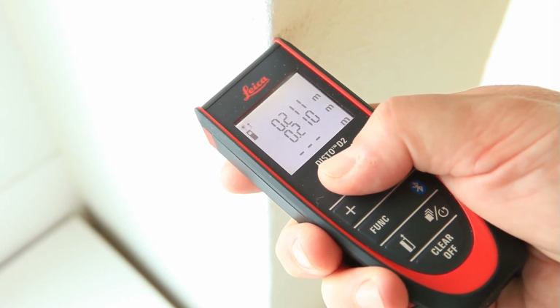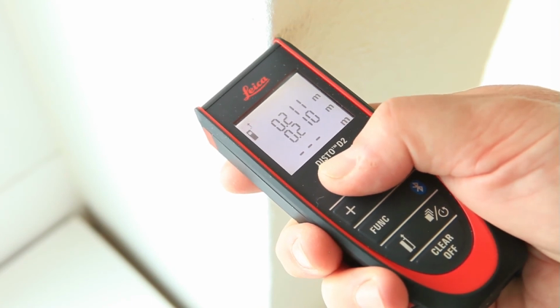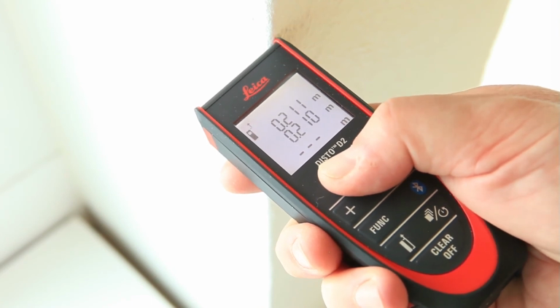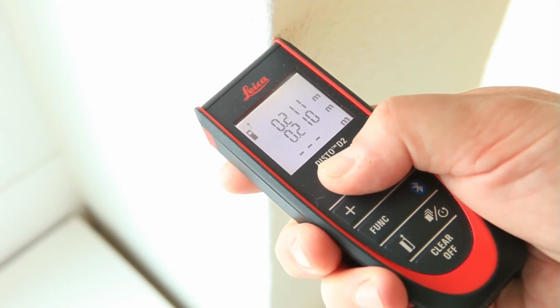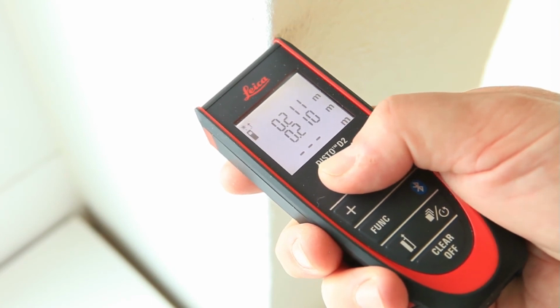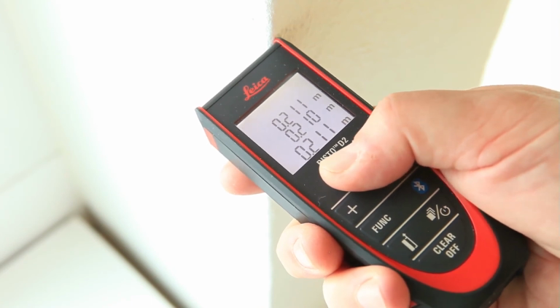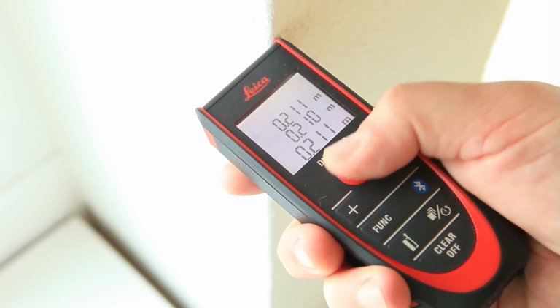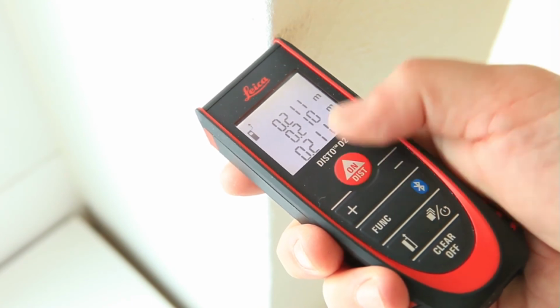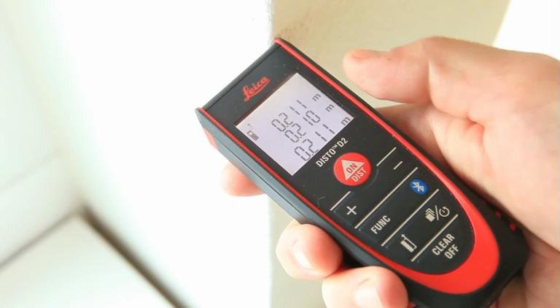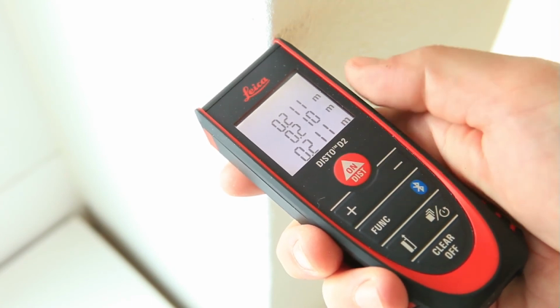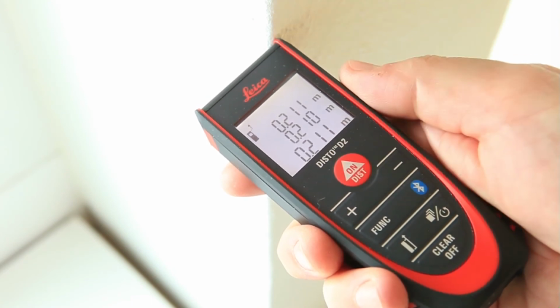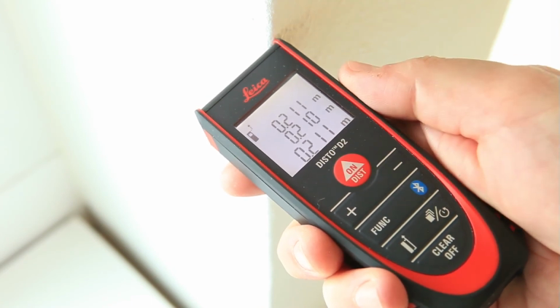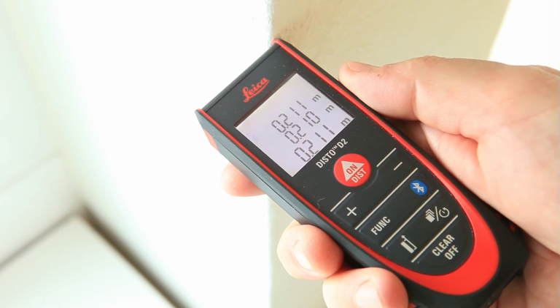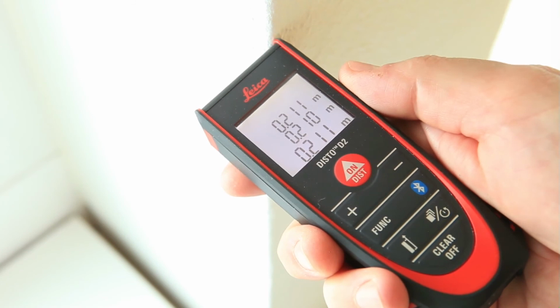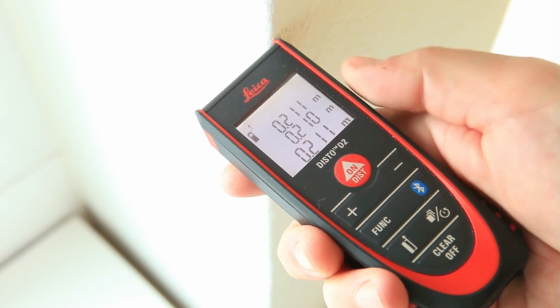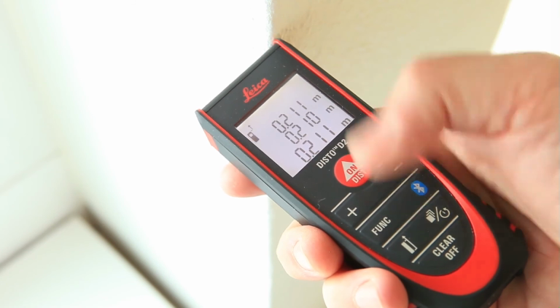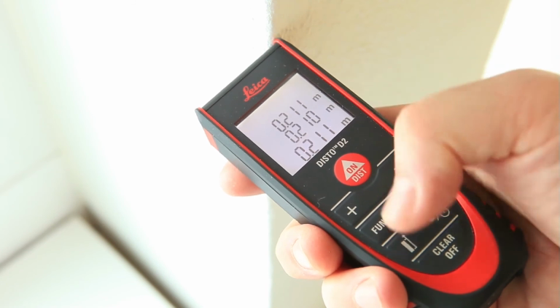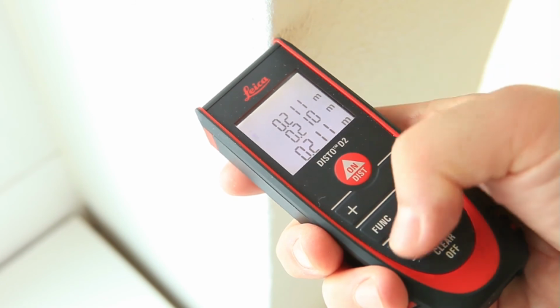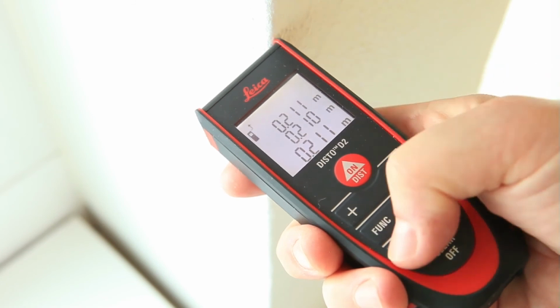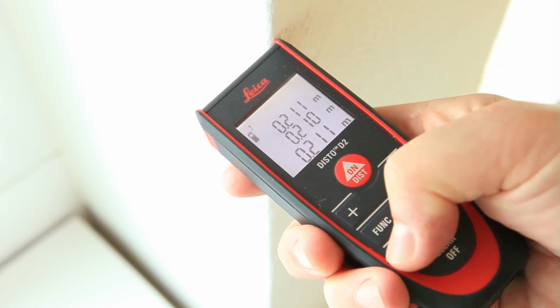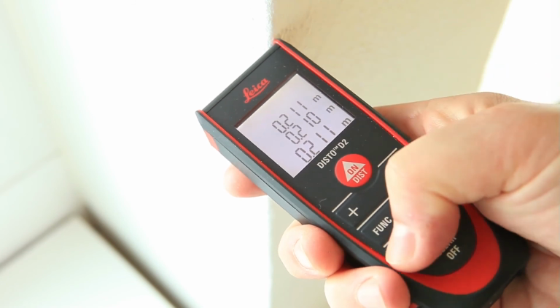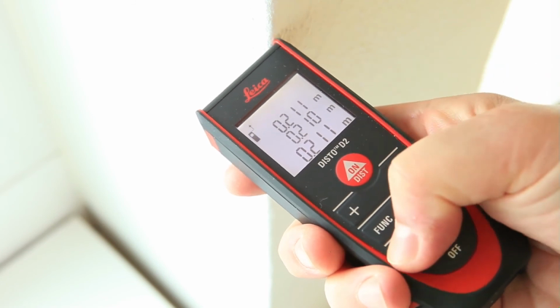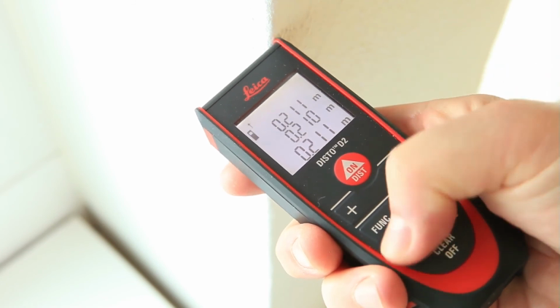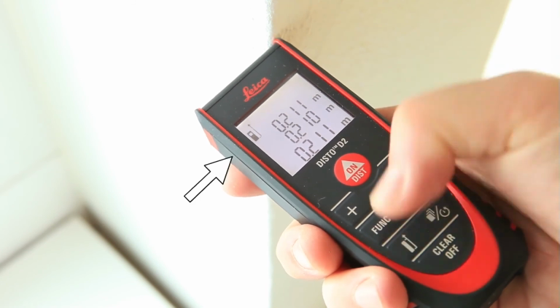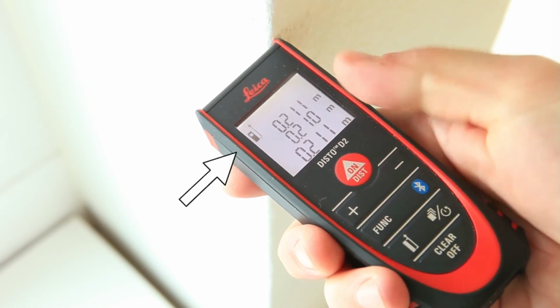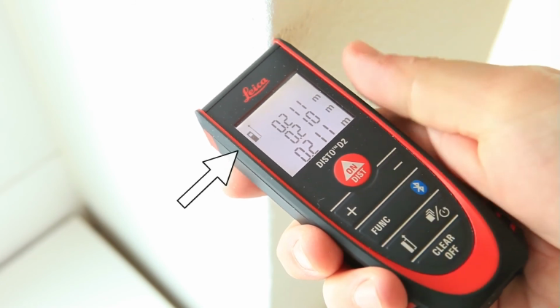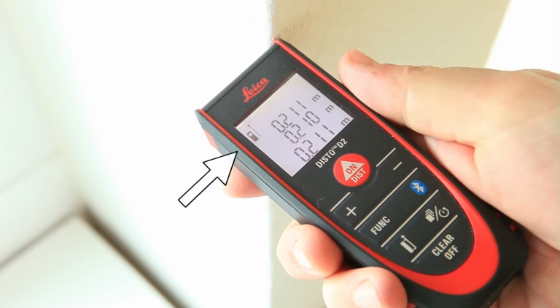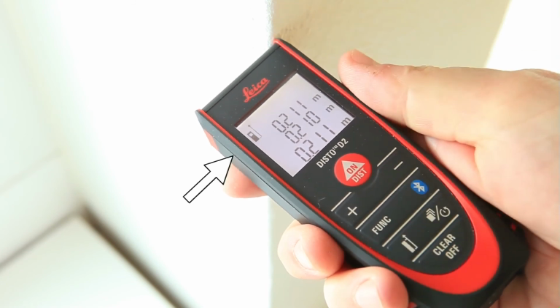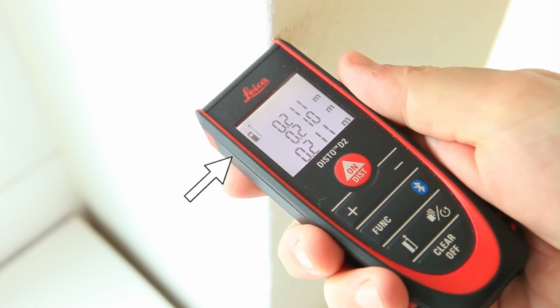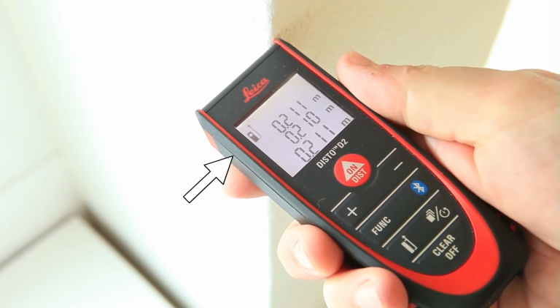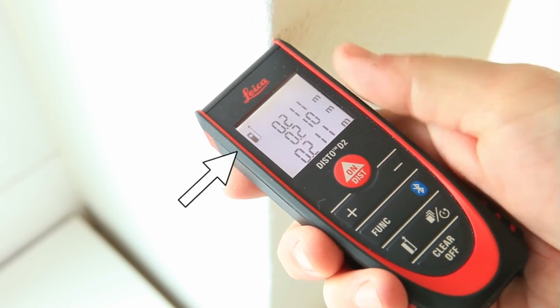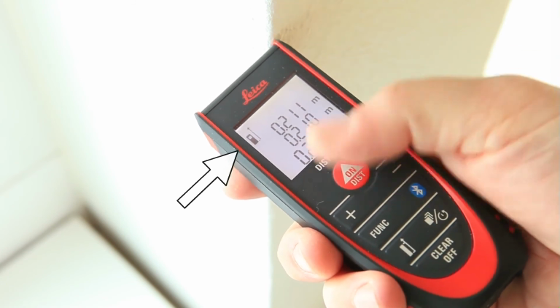Hold down the reference key for 2 seconds and referencing from the front is set permanently. Press the reference key again to permanently switch back to the default, measuring from the rear, setting.